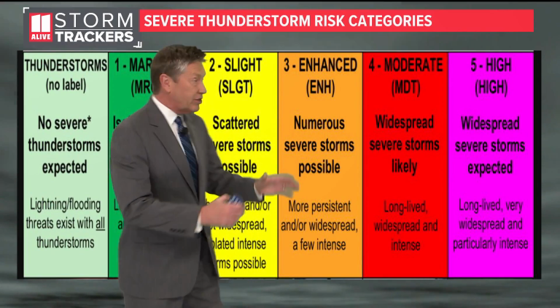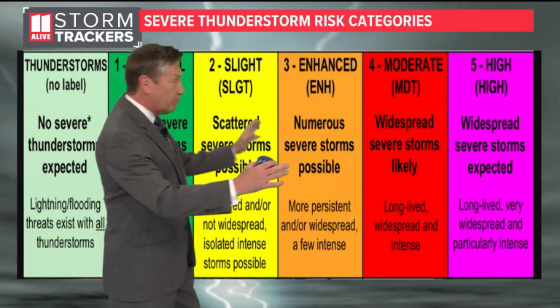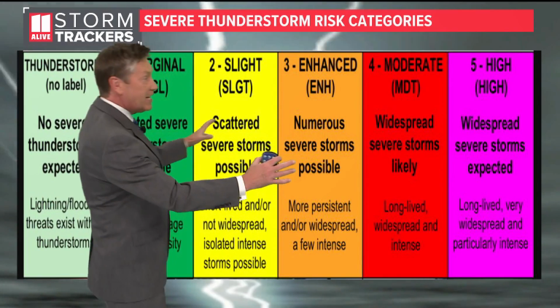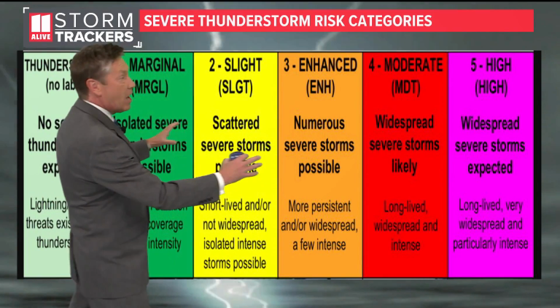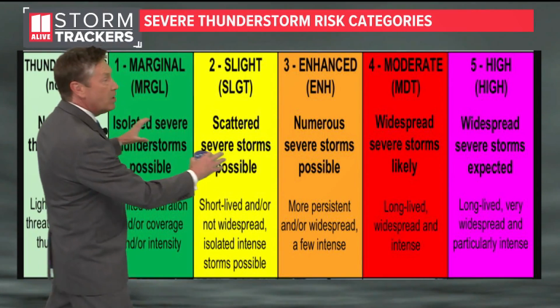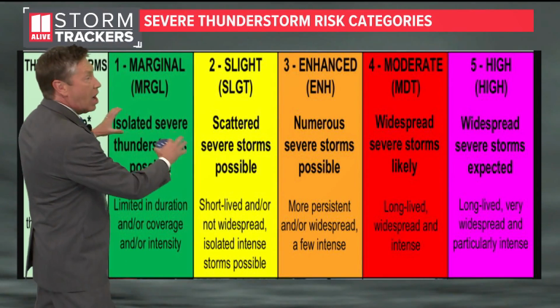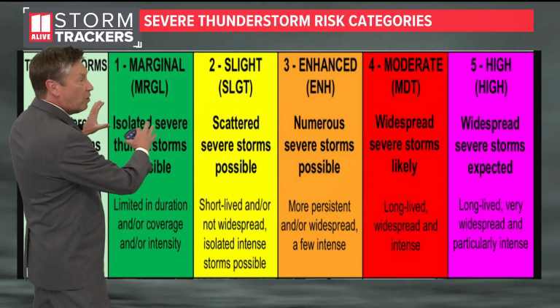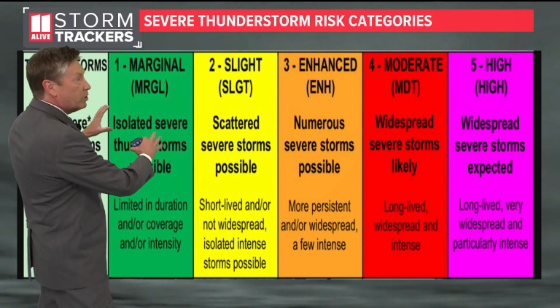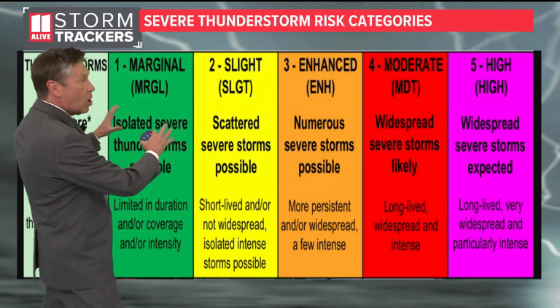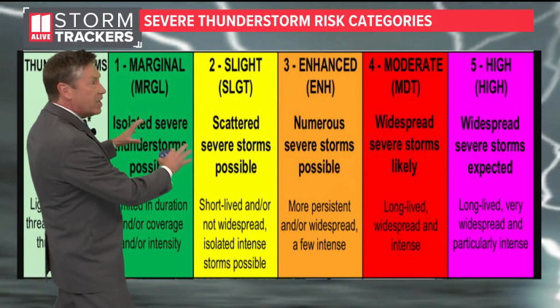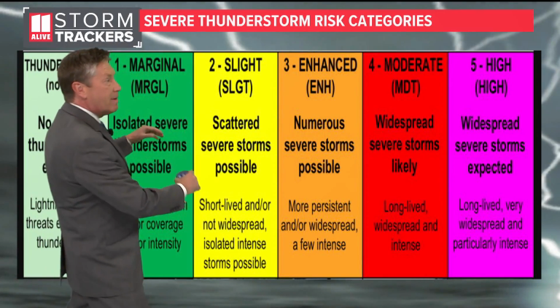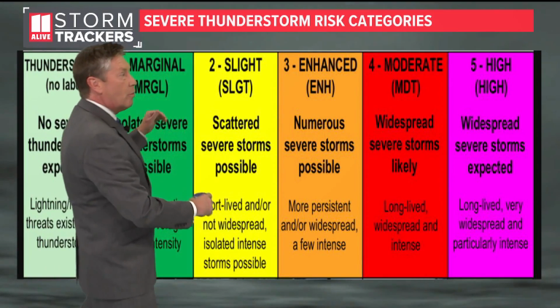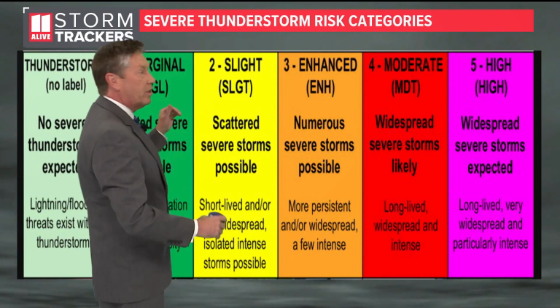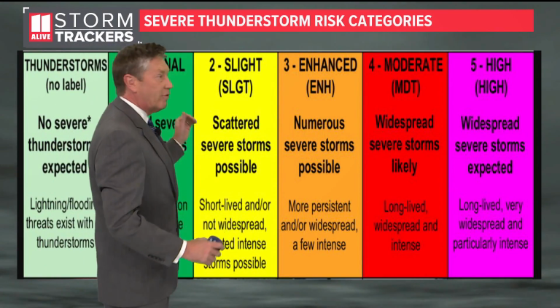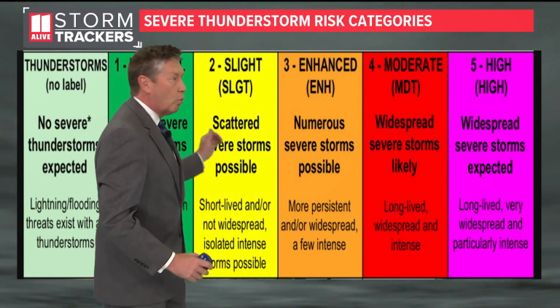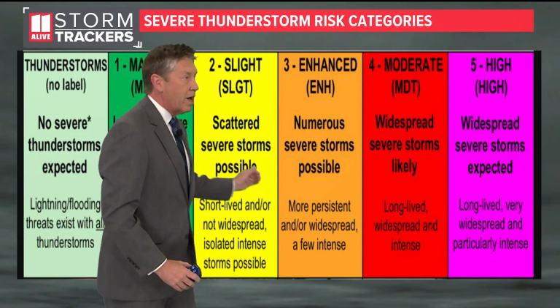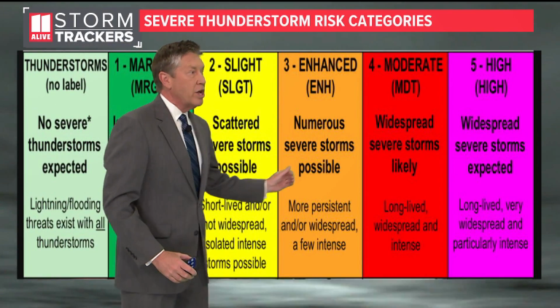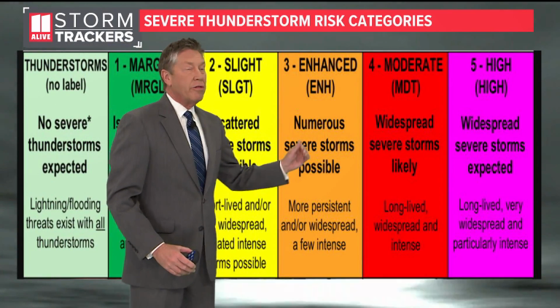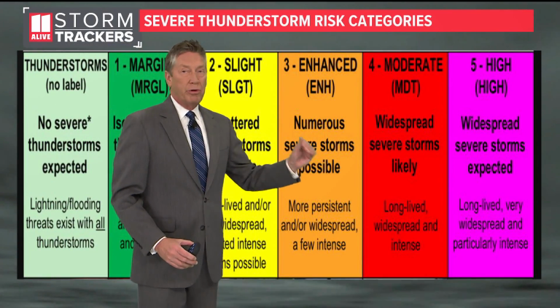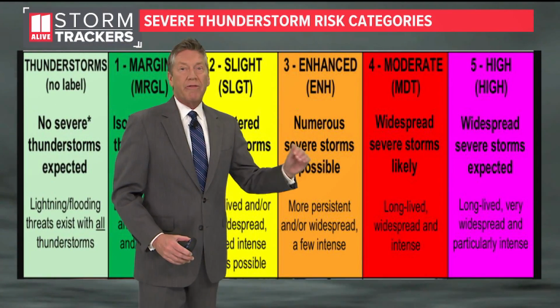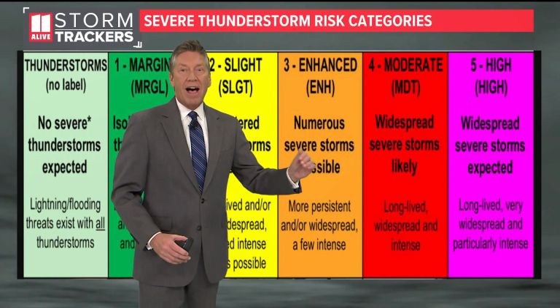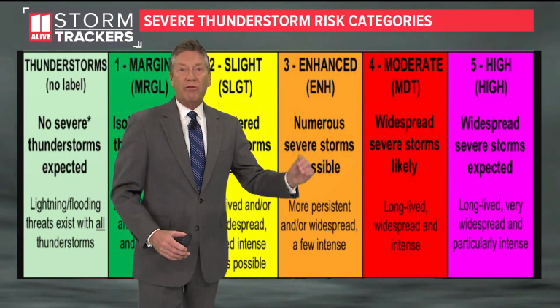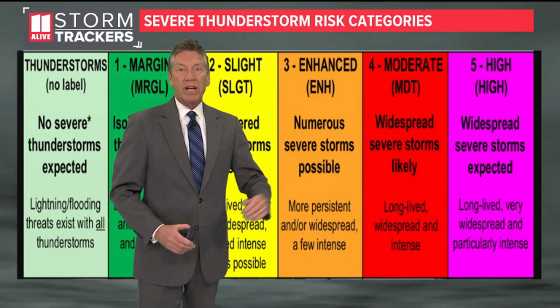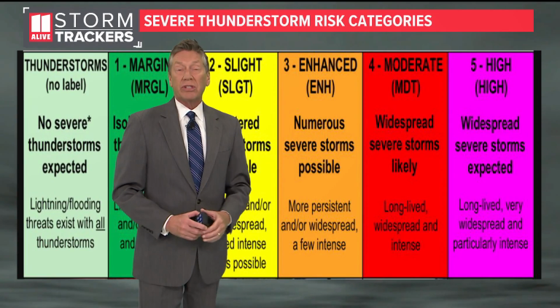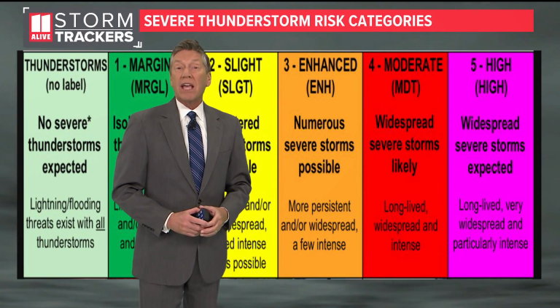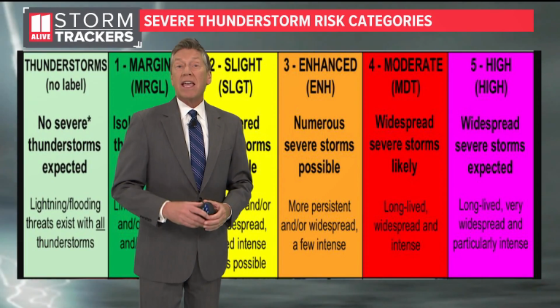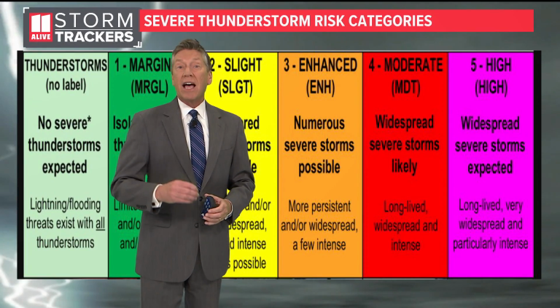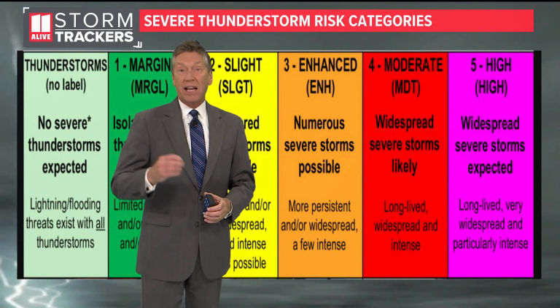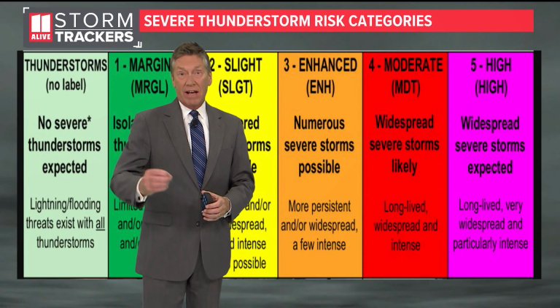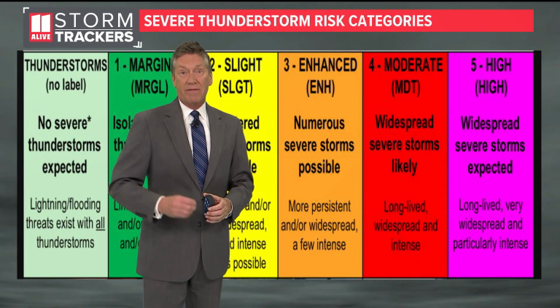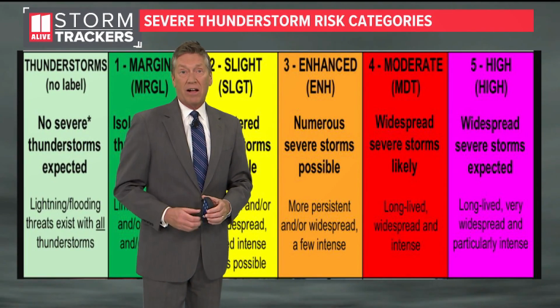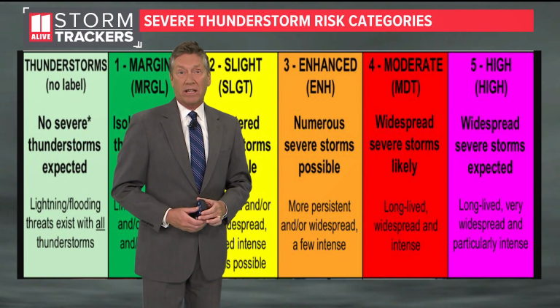So that's the breakdown of what we're talking about with level 1 through 5 risks in a convective outlook.